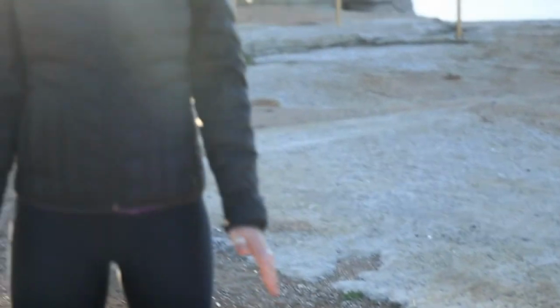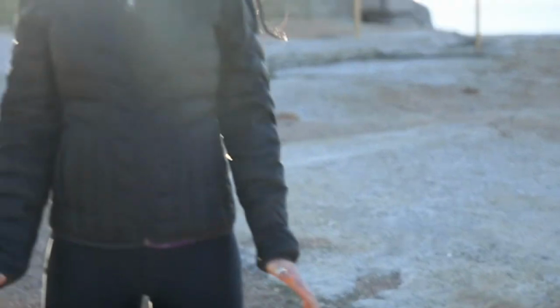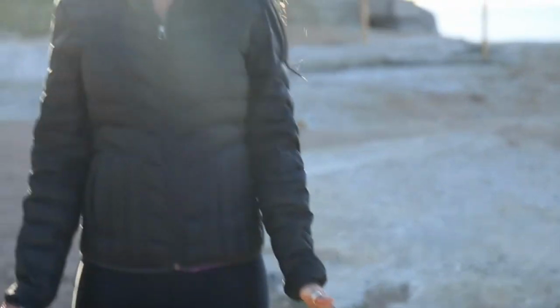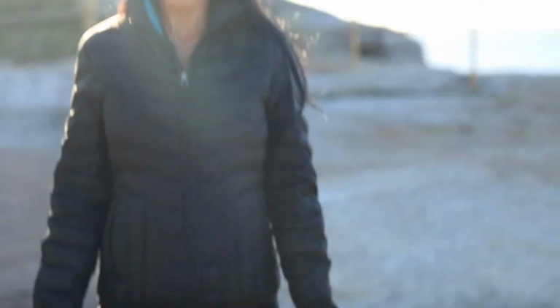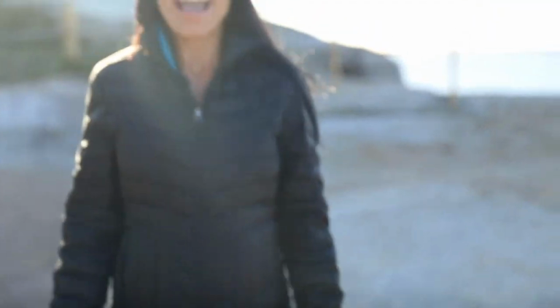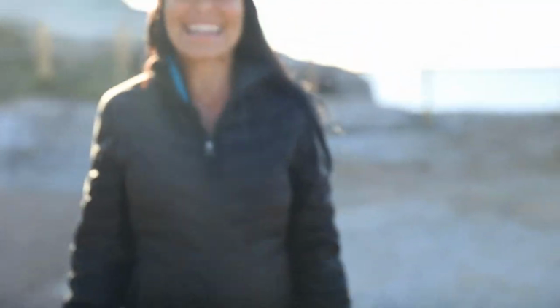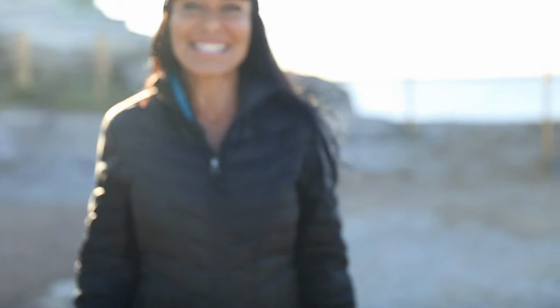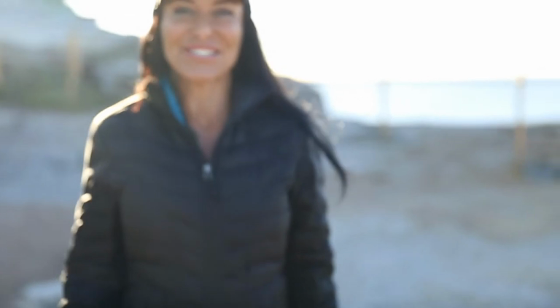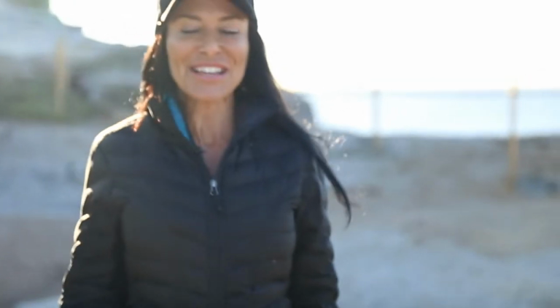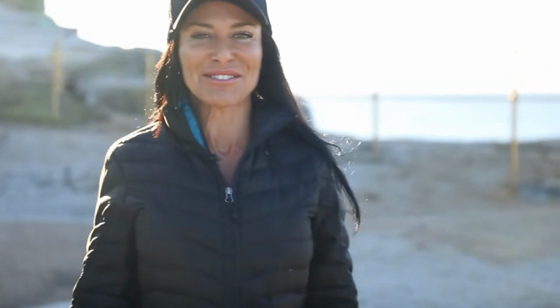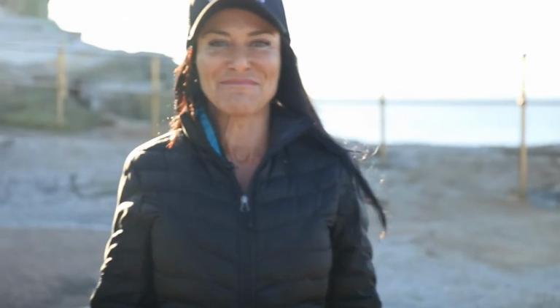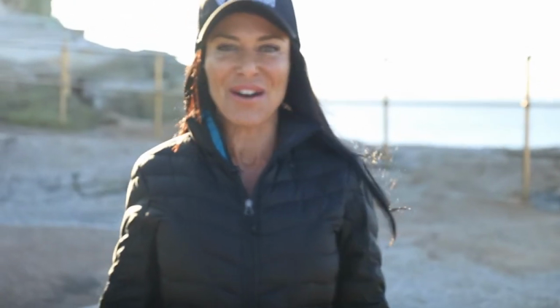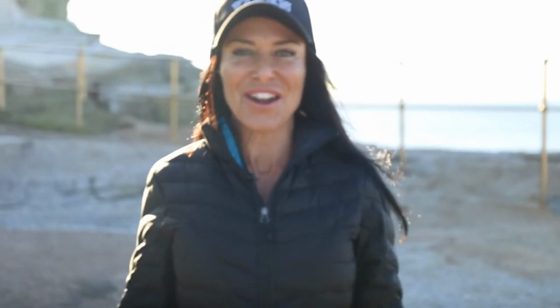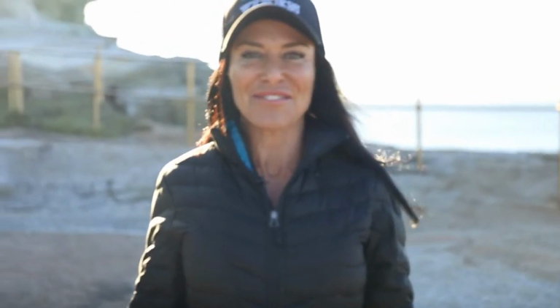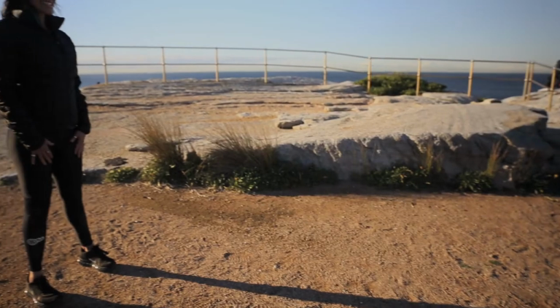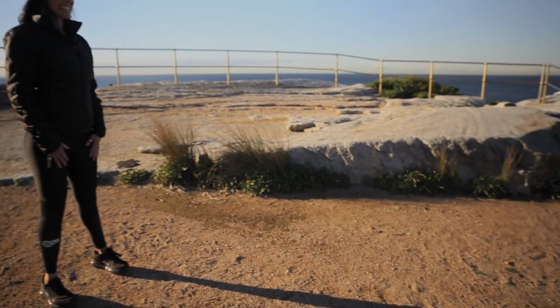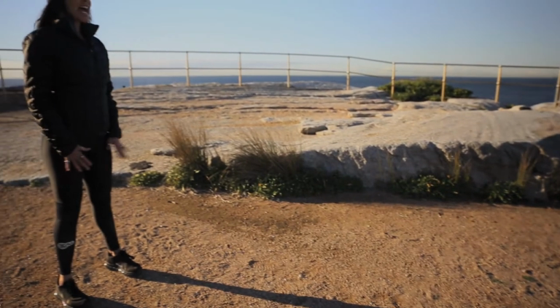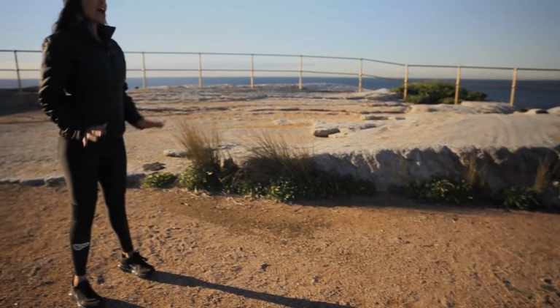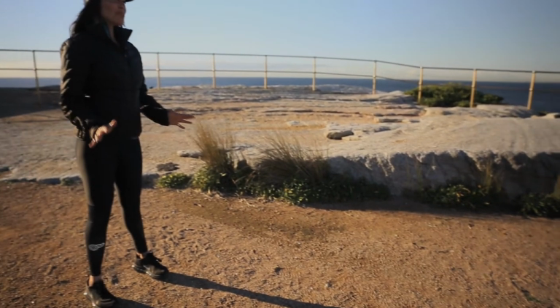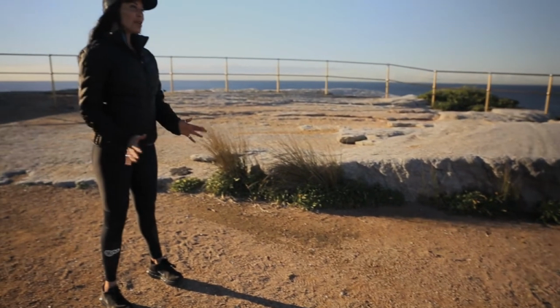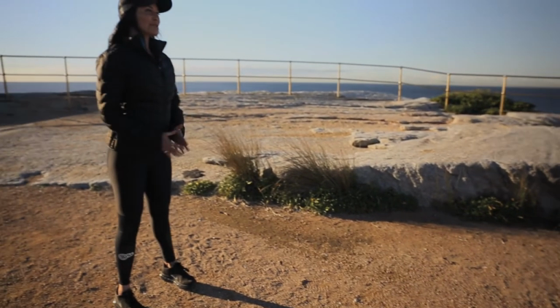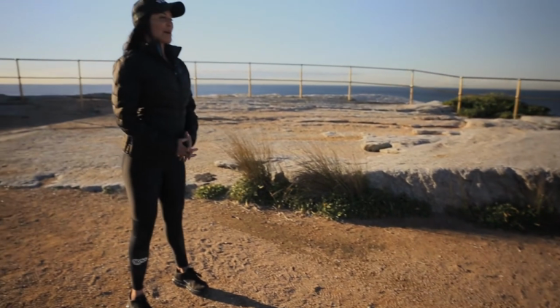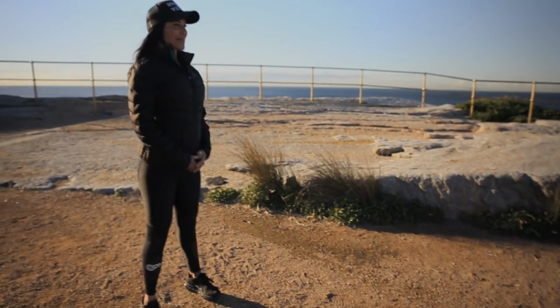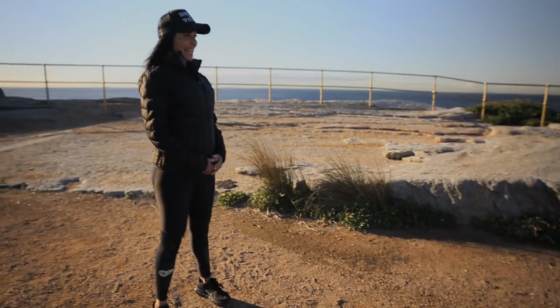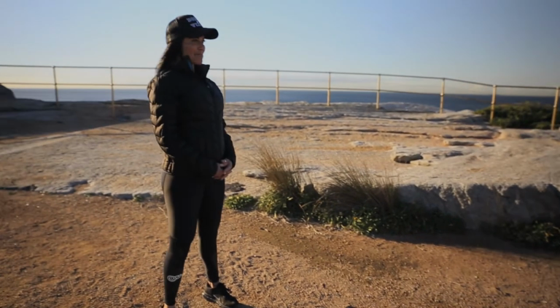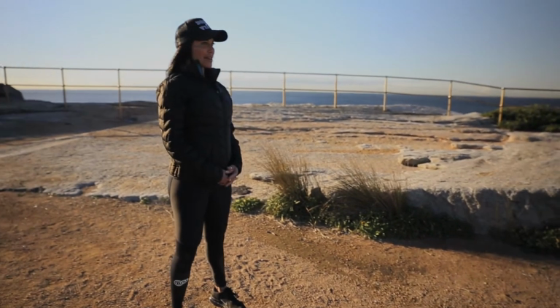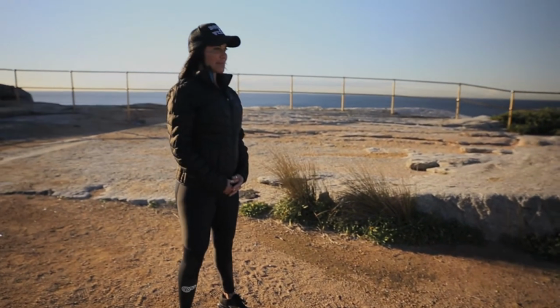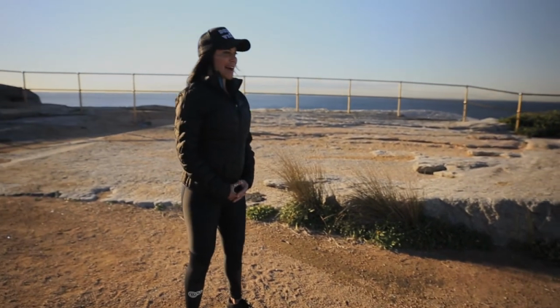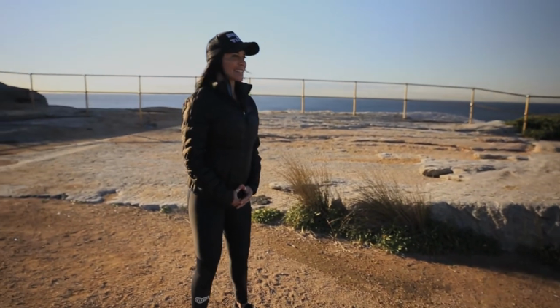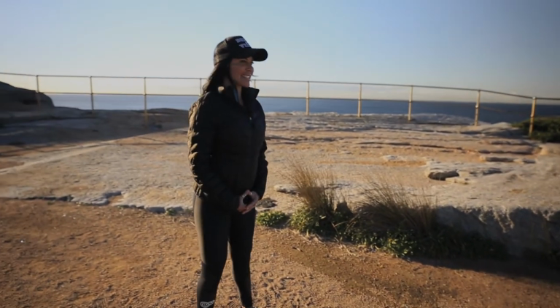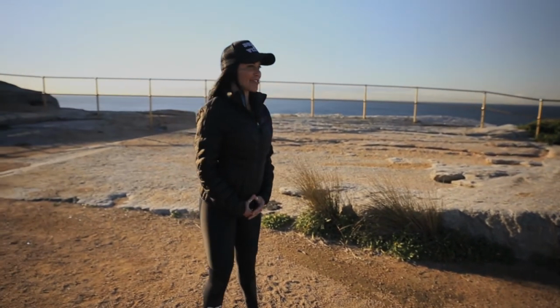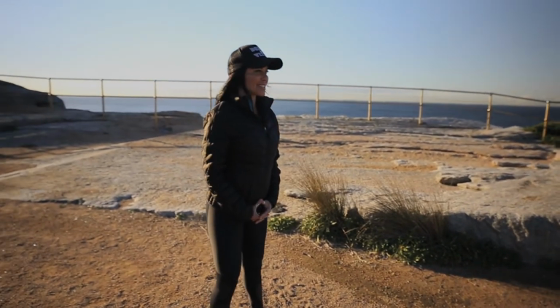Hi, this is Vix from Bondi Vixen, and welcome to my Bikini Body Tabata series.